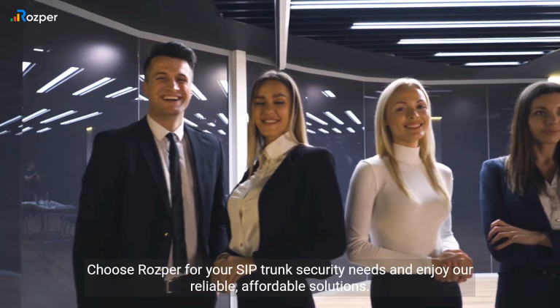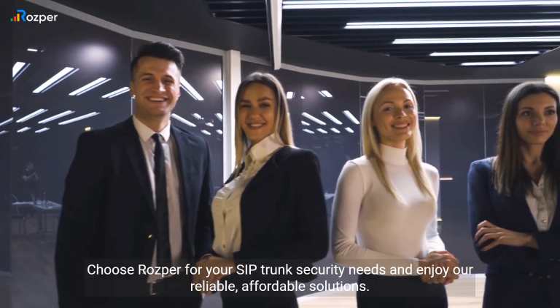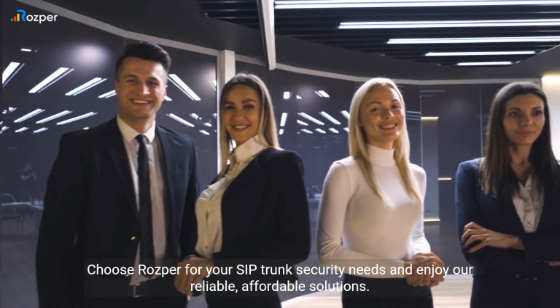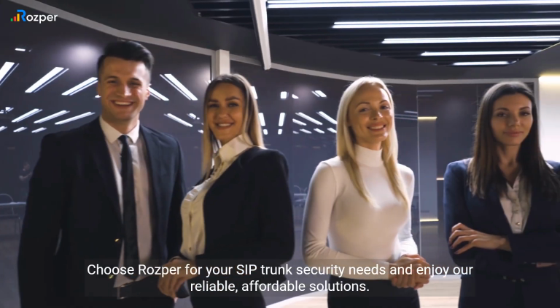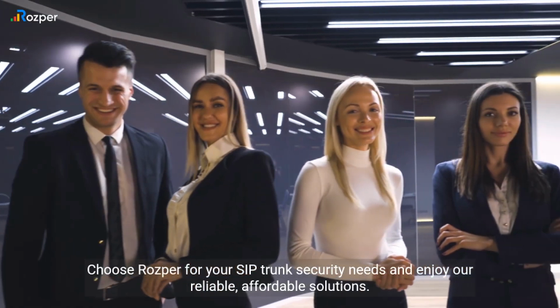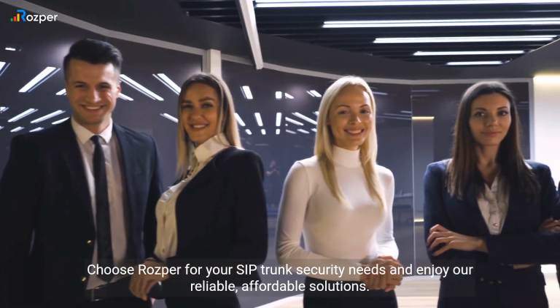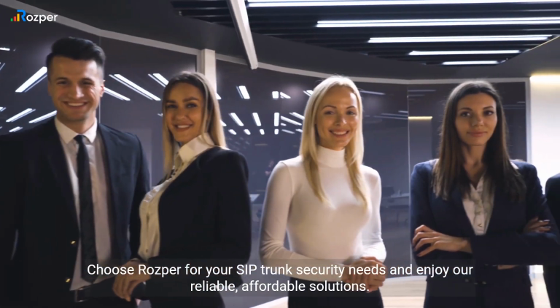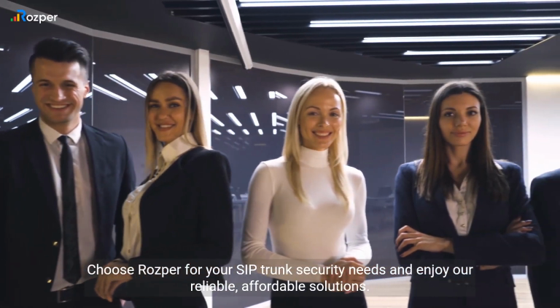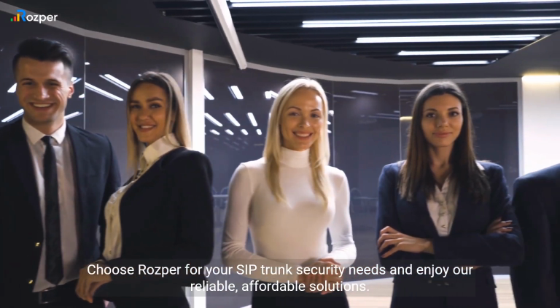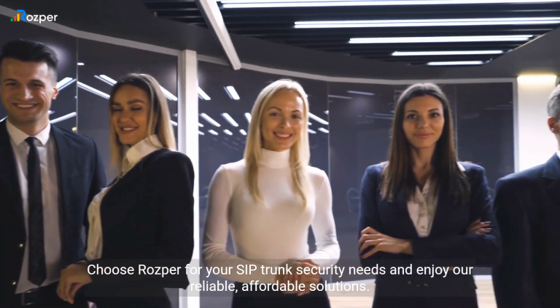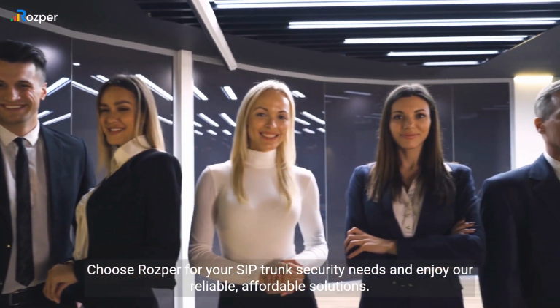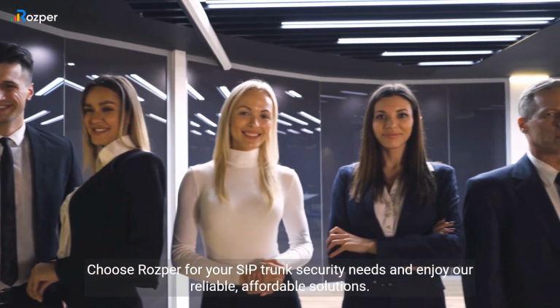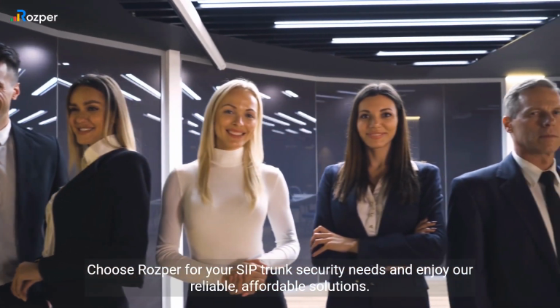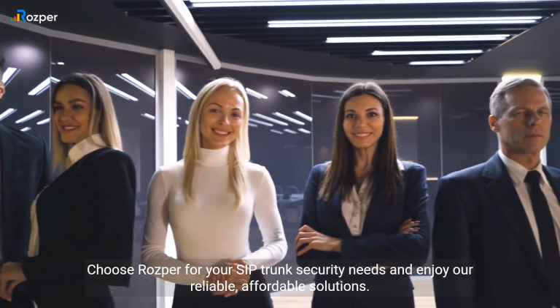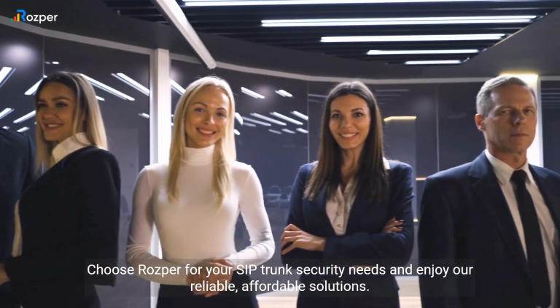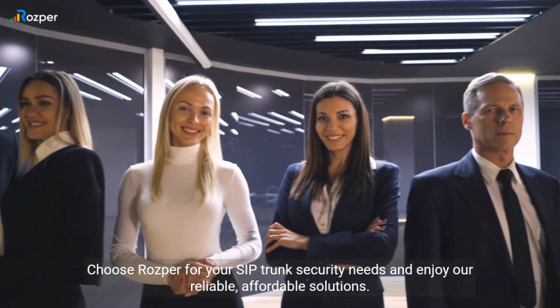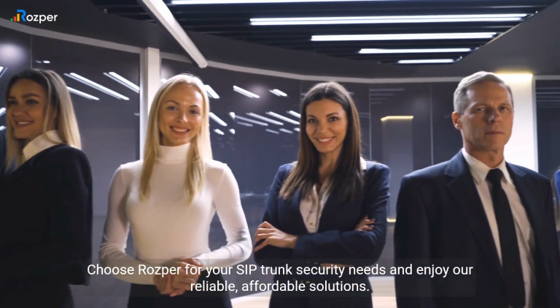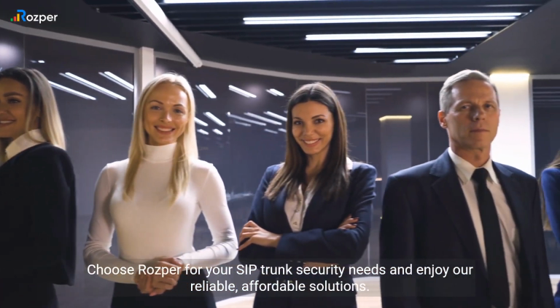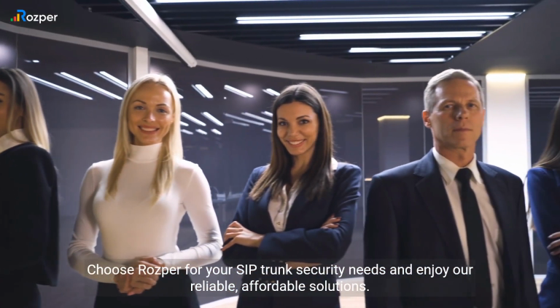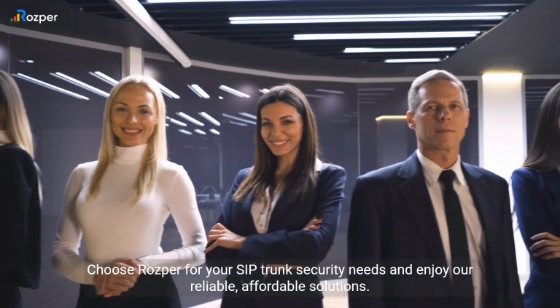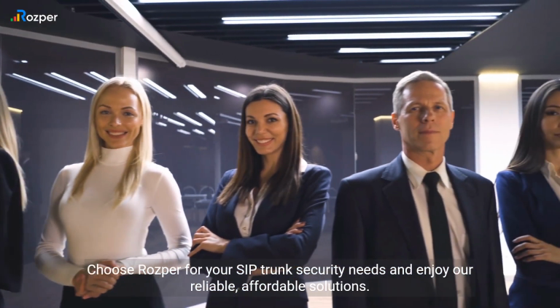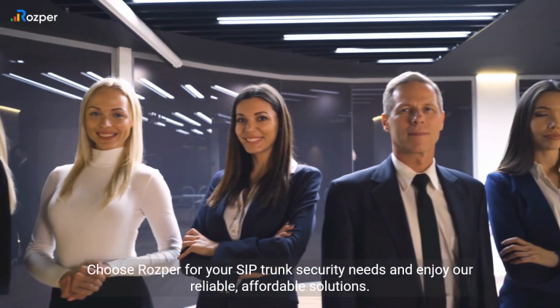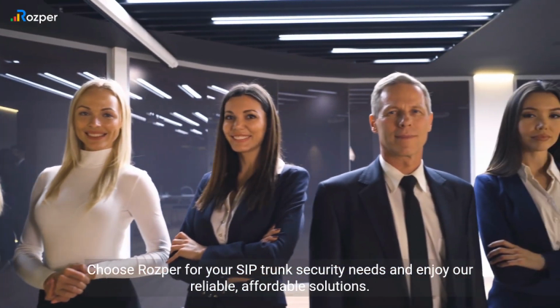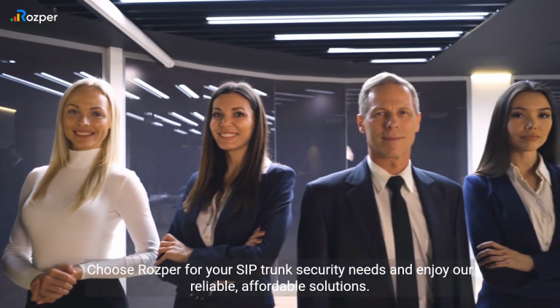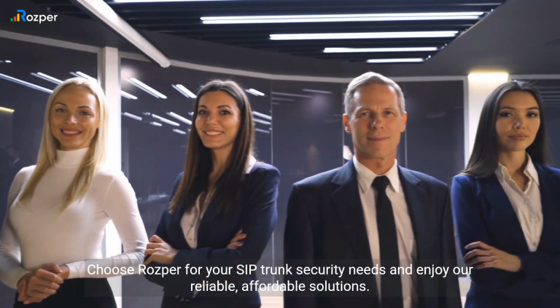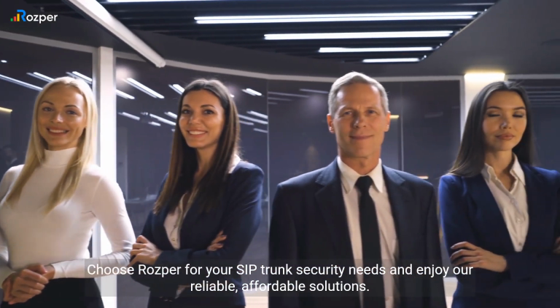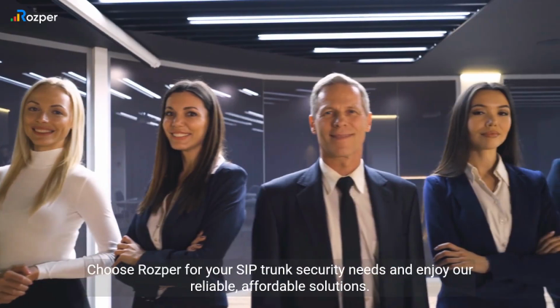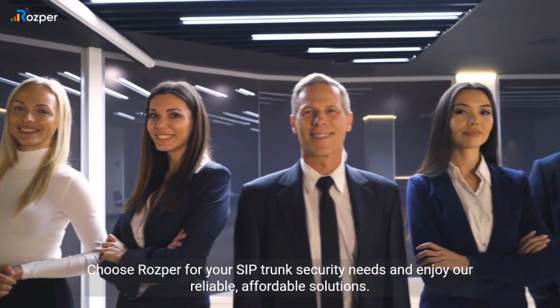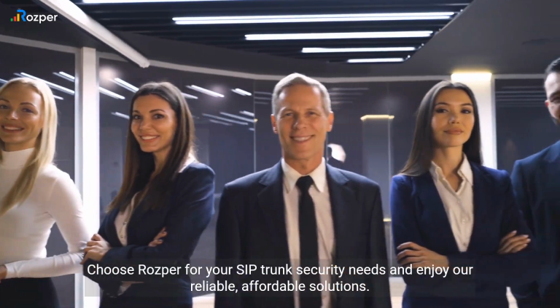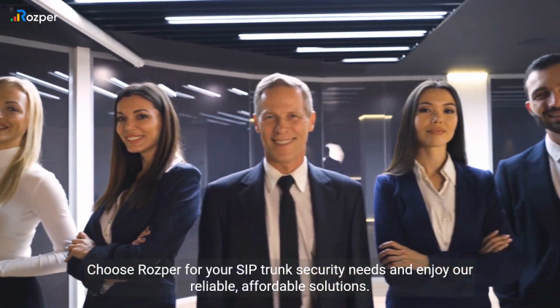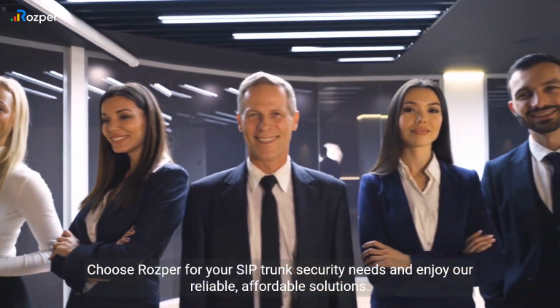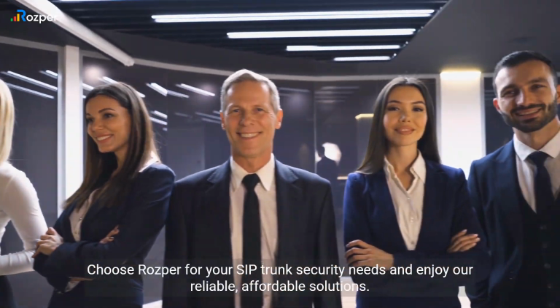Choose Rosper for your SIP trunk security needs and enjoy our reliable, affordable solutions.